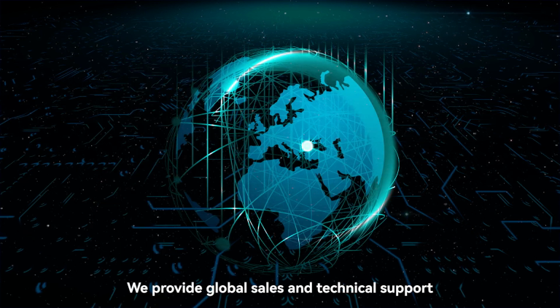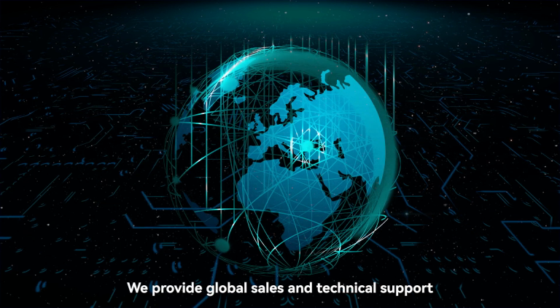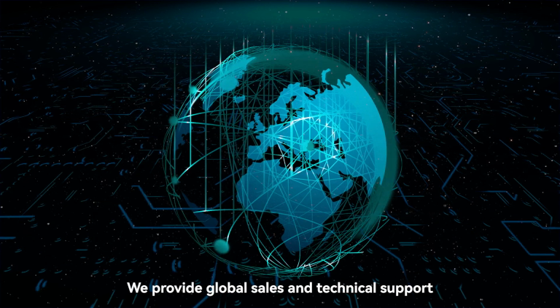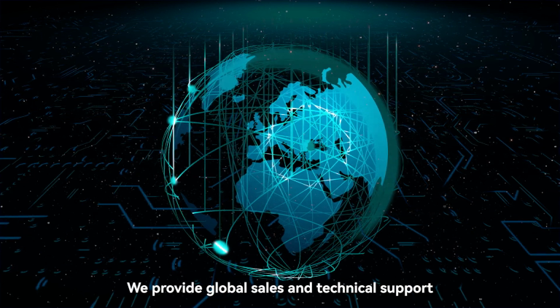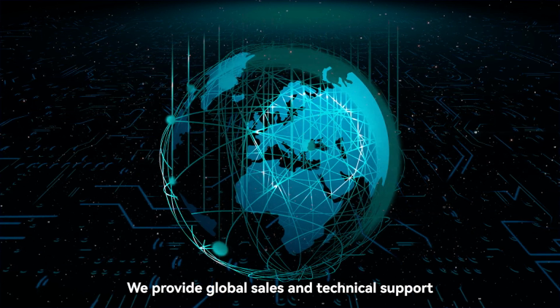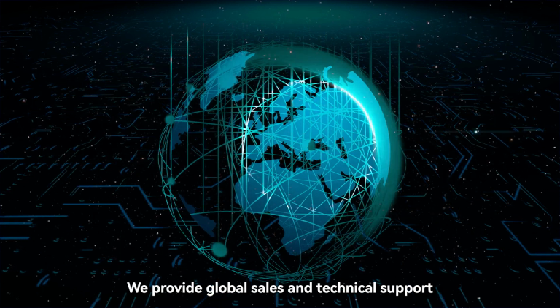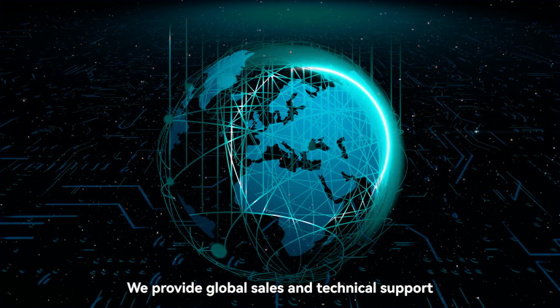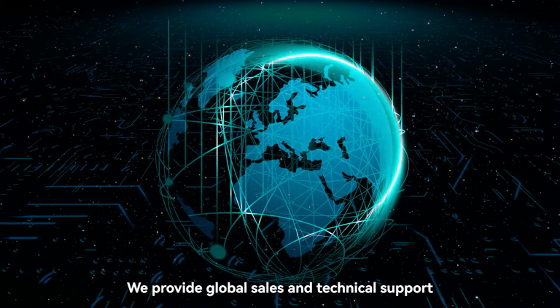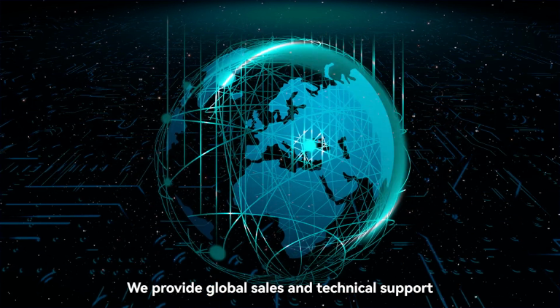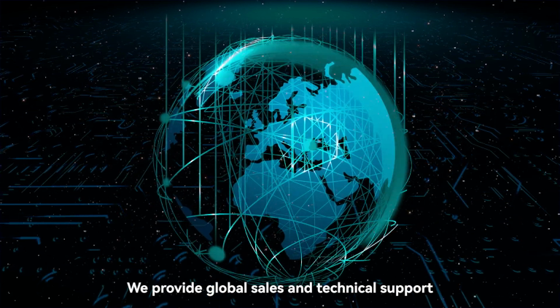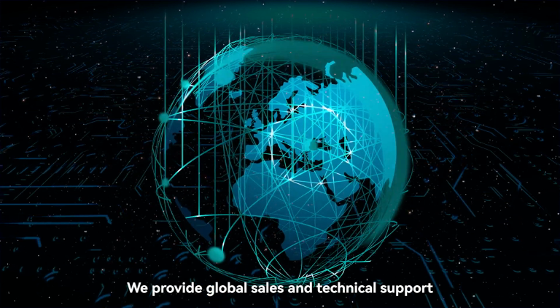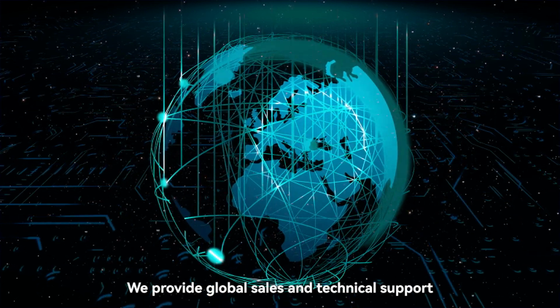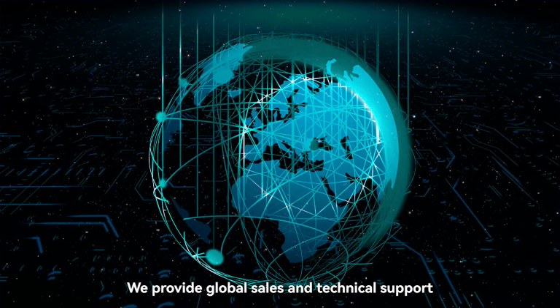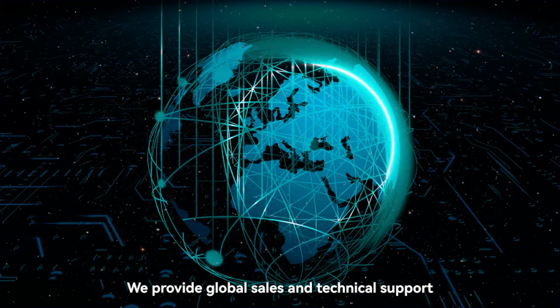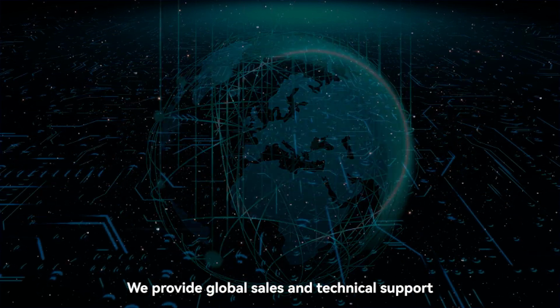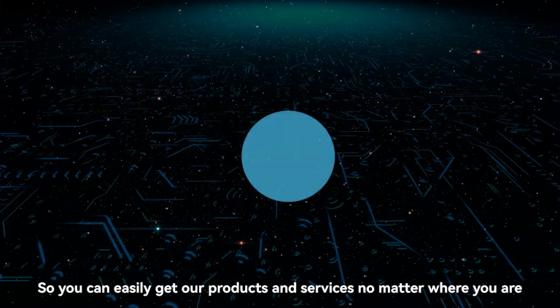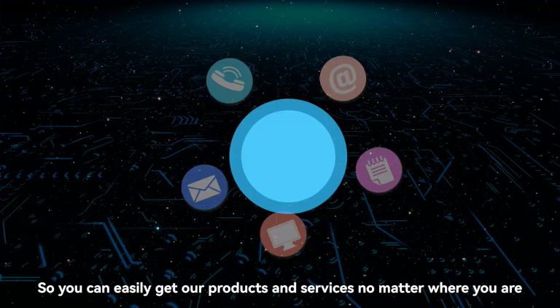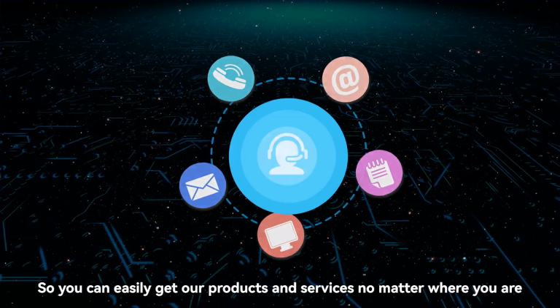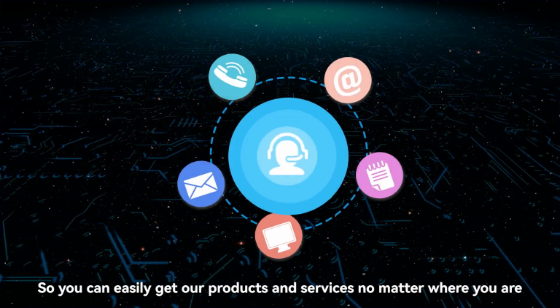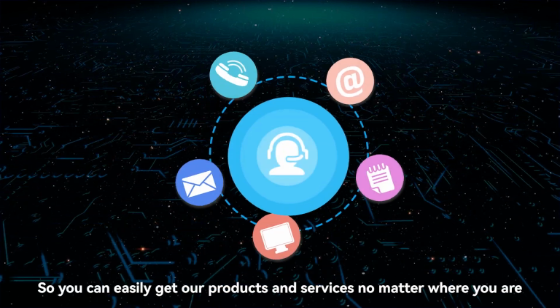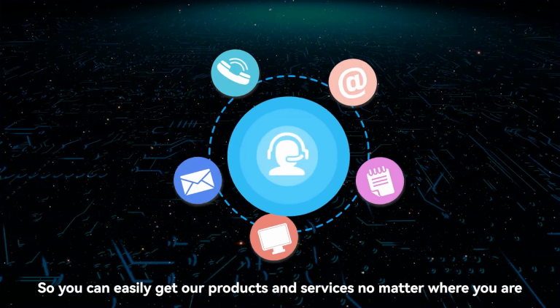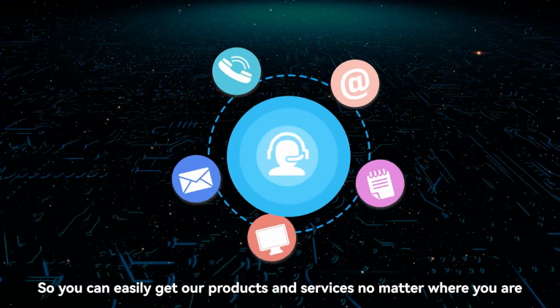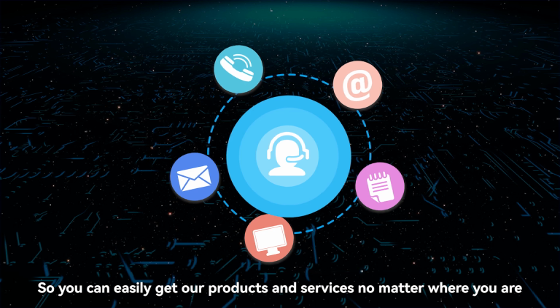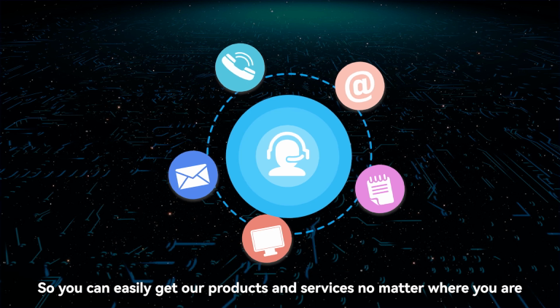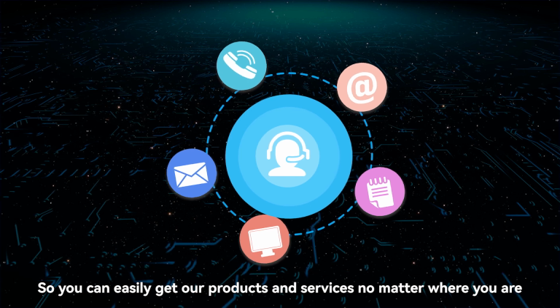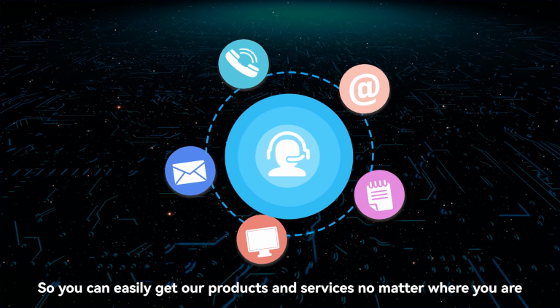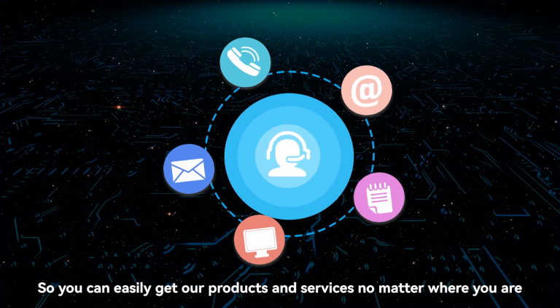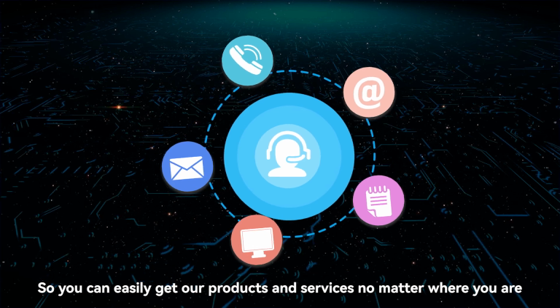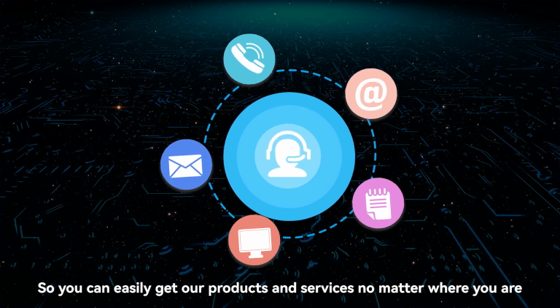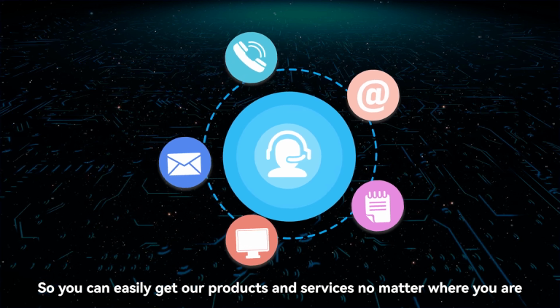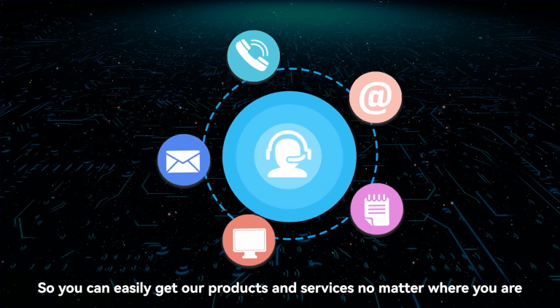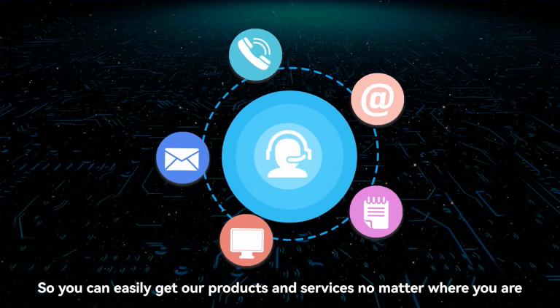We provide global sales and technical support, so you can easily get our products and services no matter where you are.